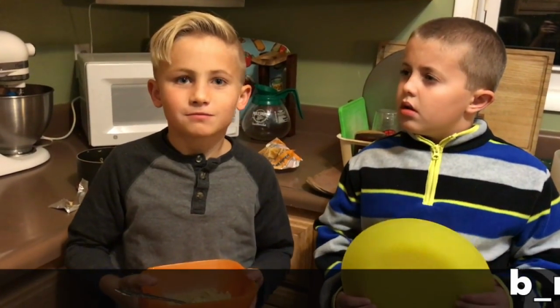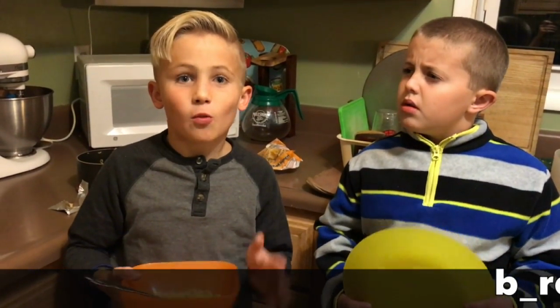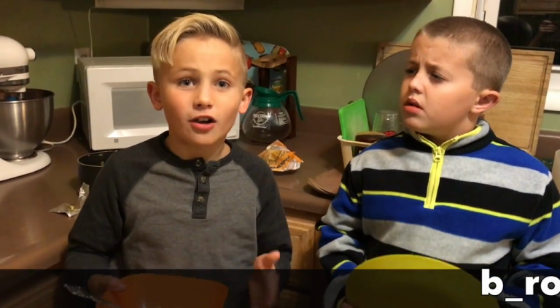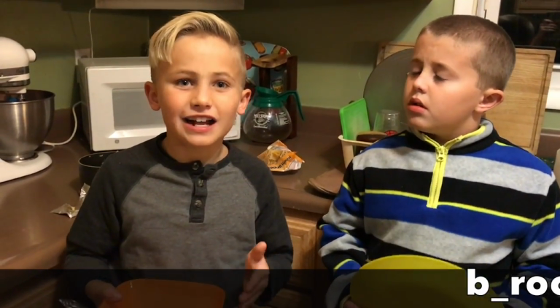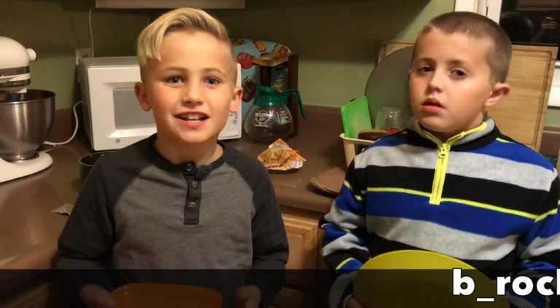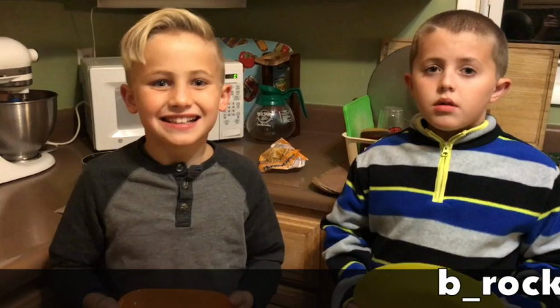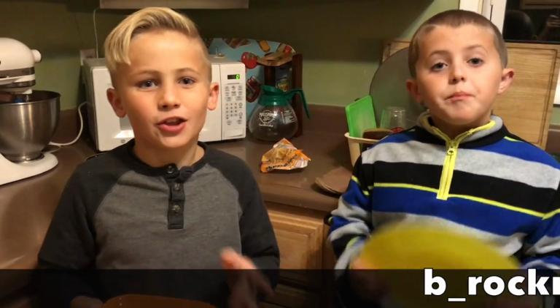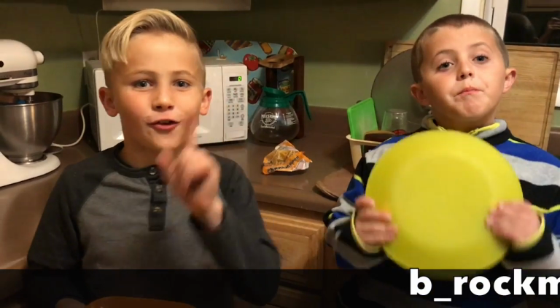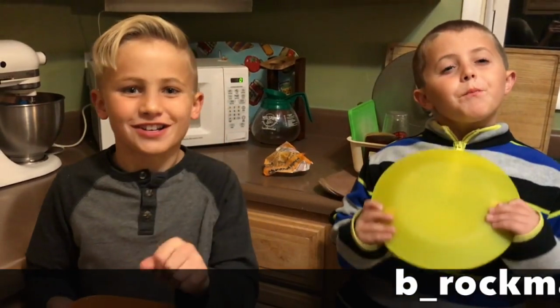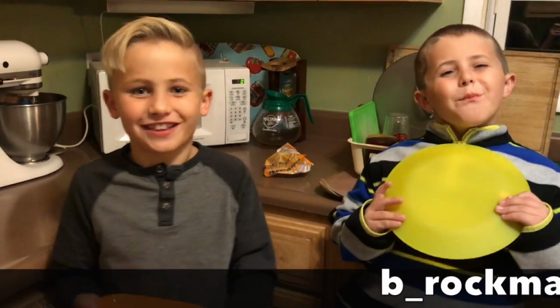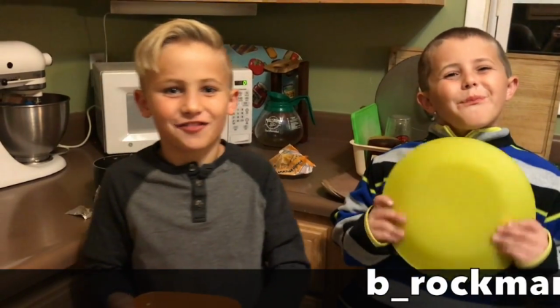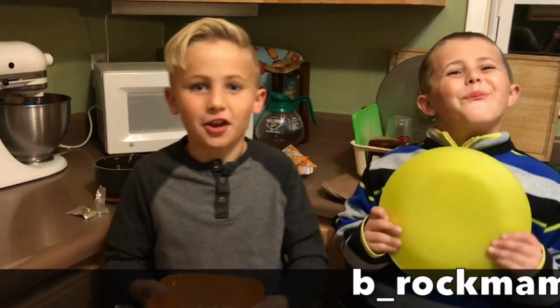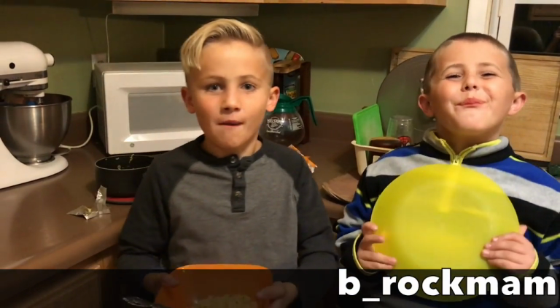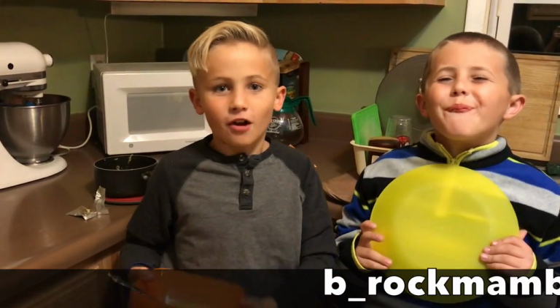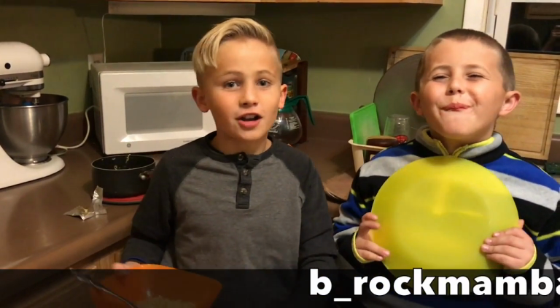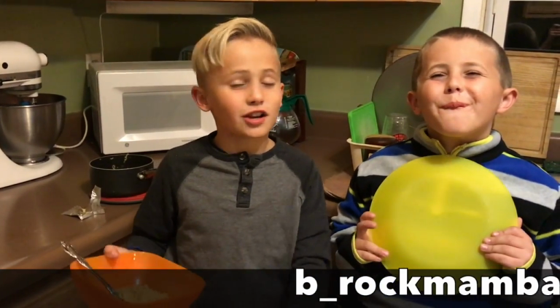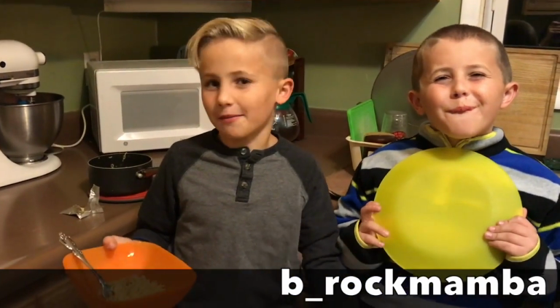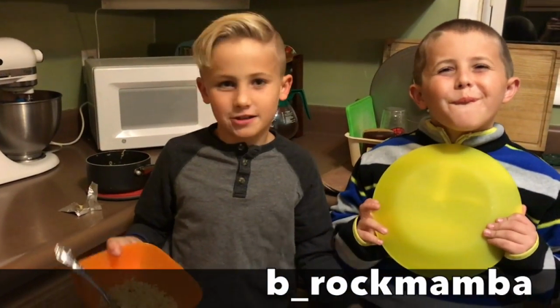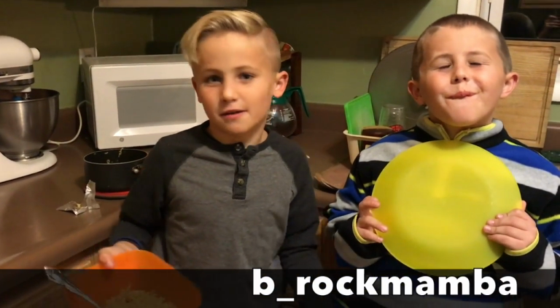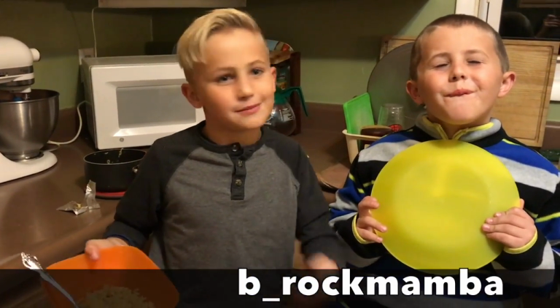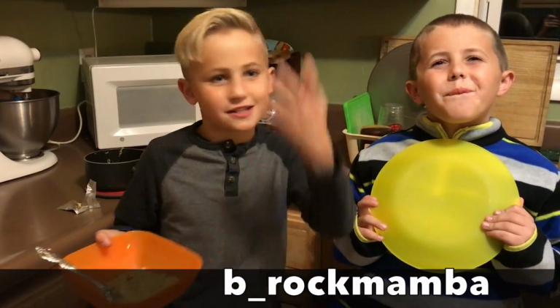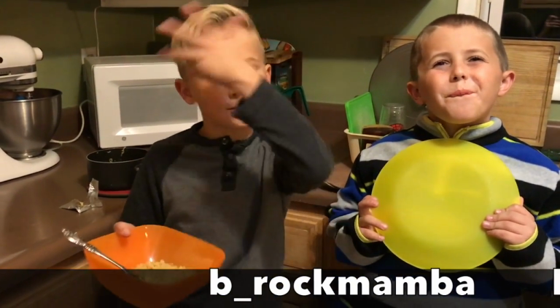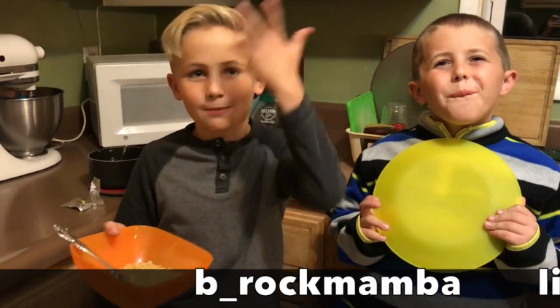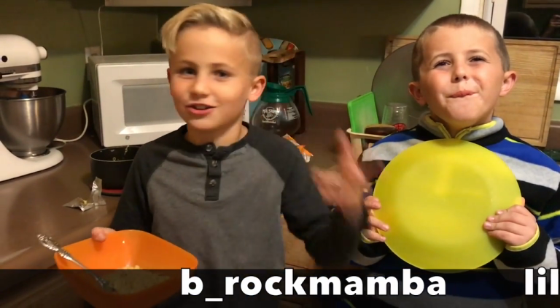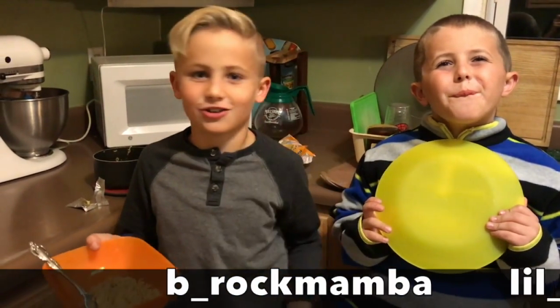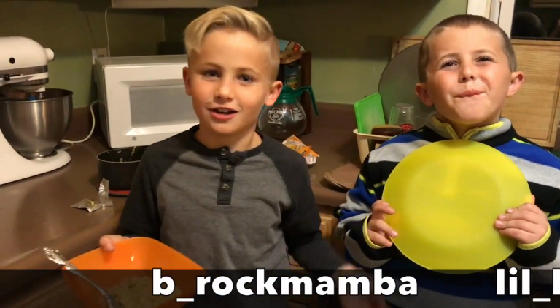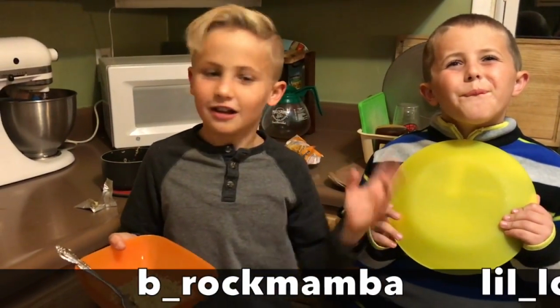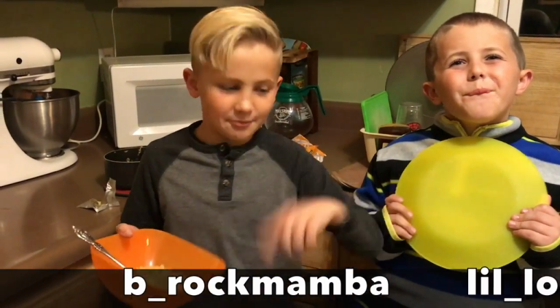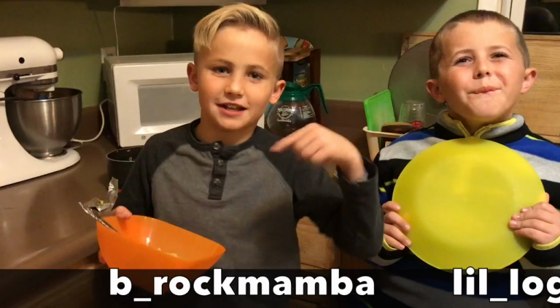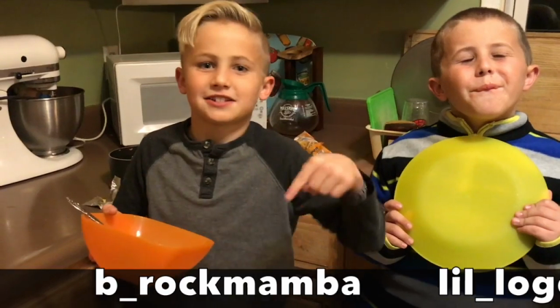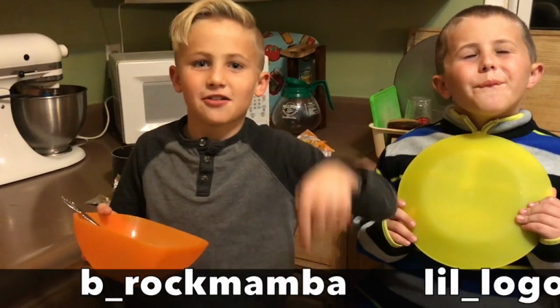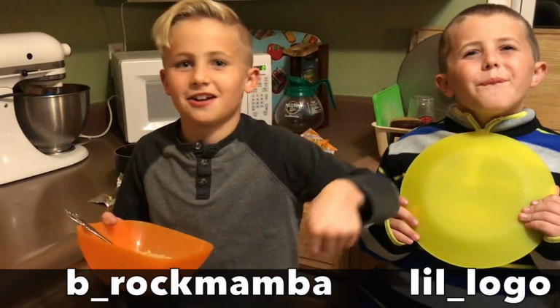Well guys, thank you for watching this video. Our Instagram names are going to be somewhere up on the screen — I'm going to guess down here.